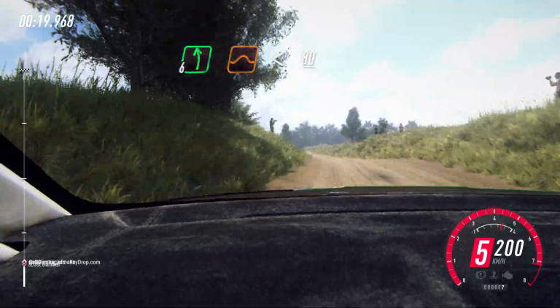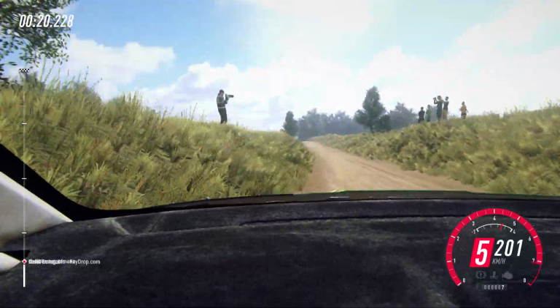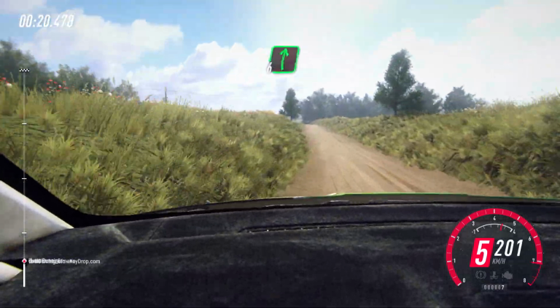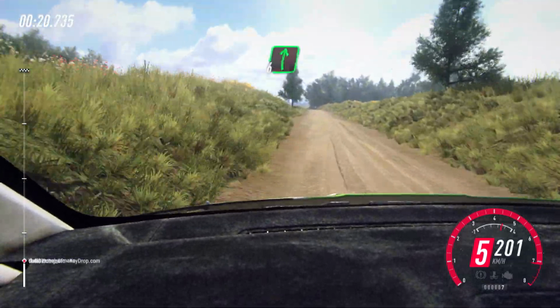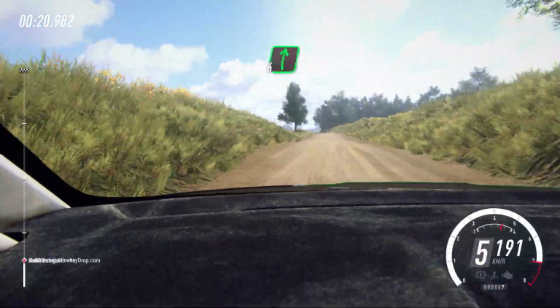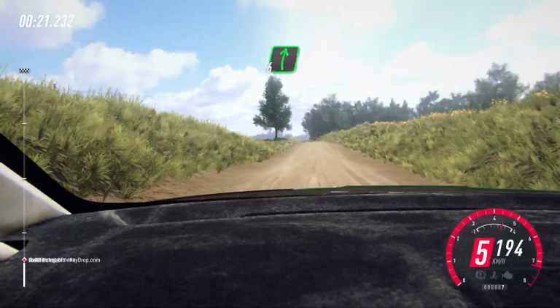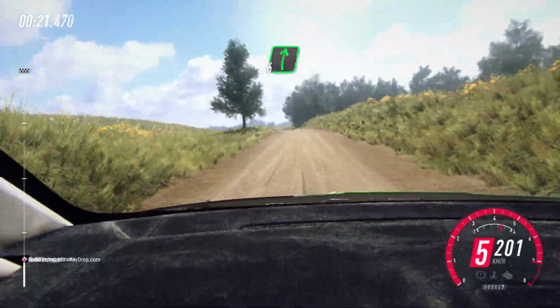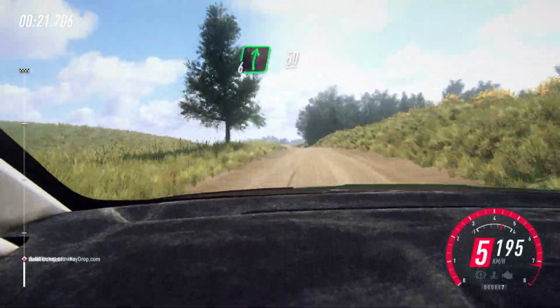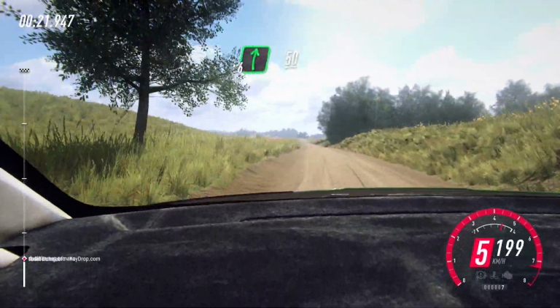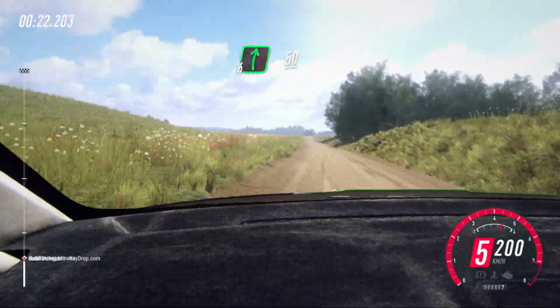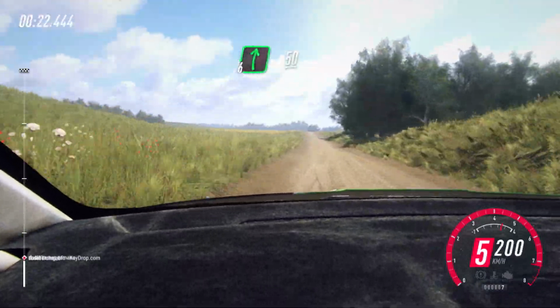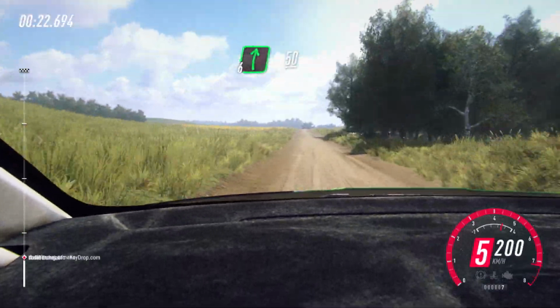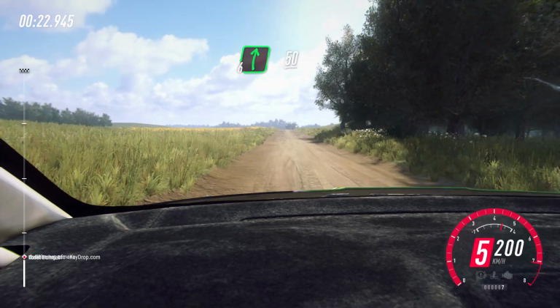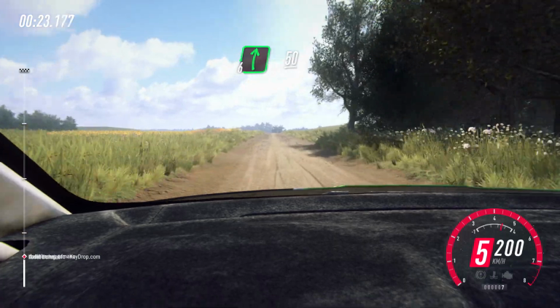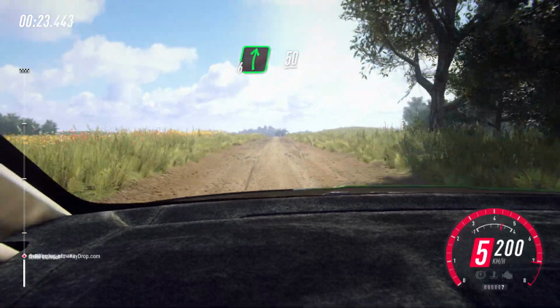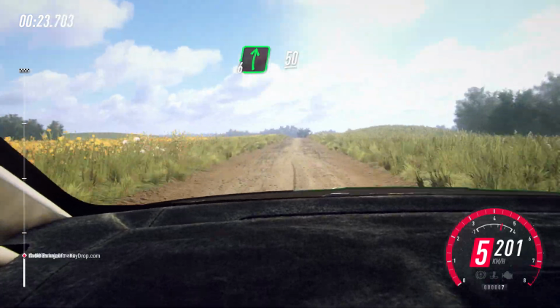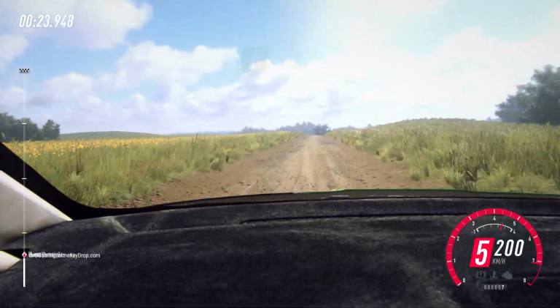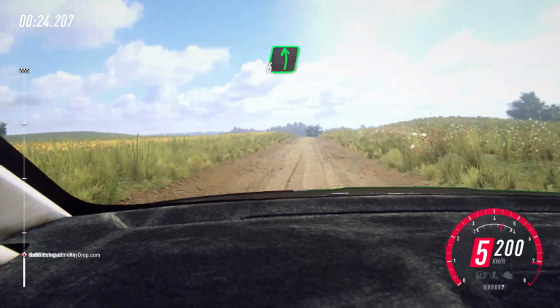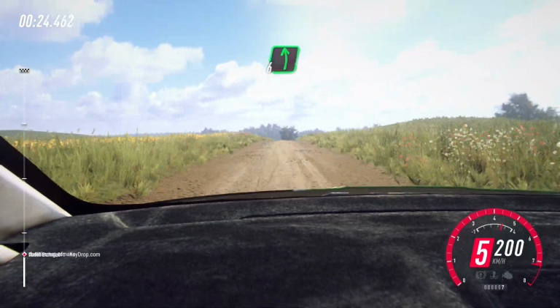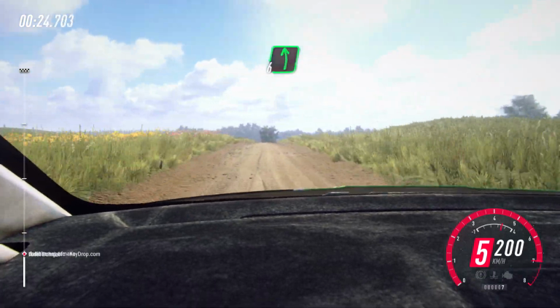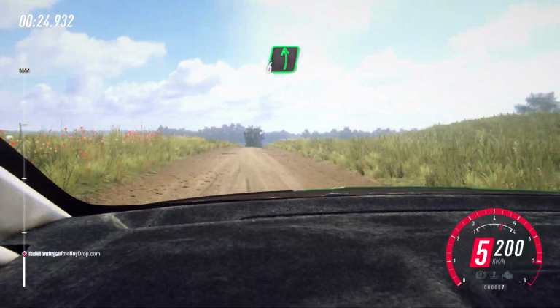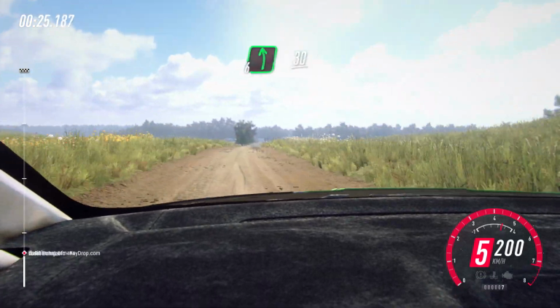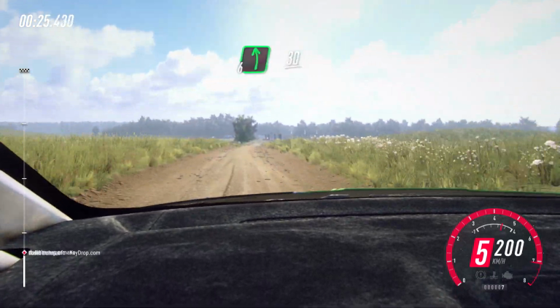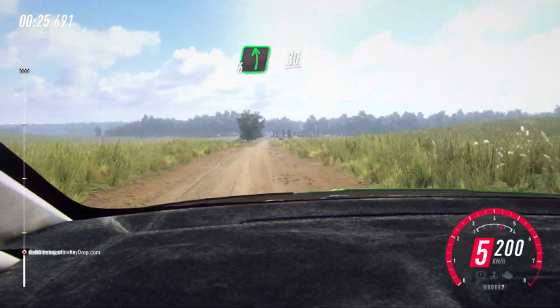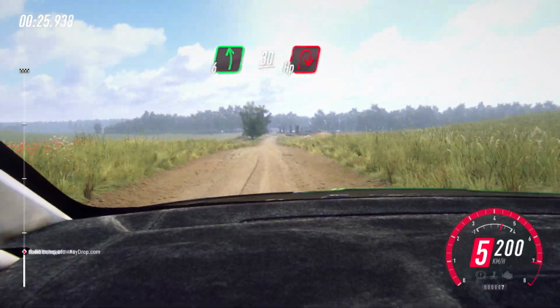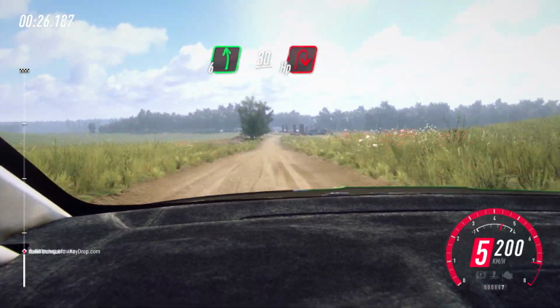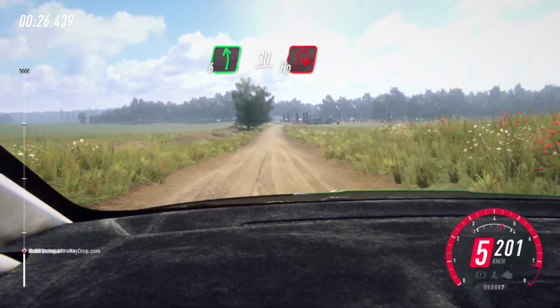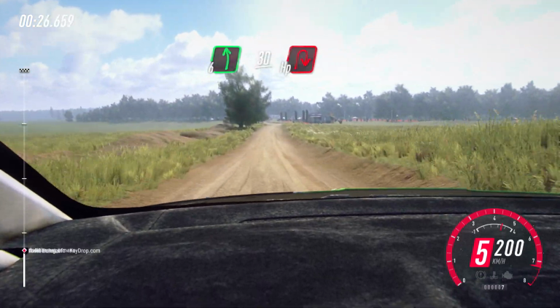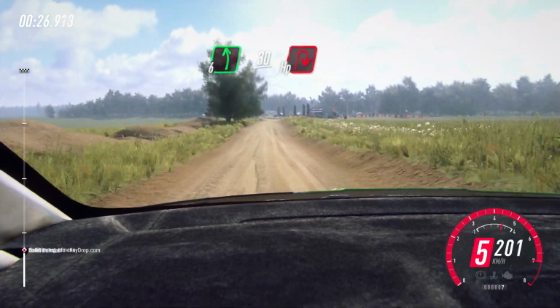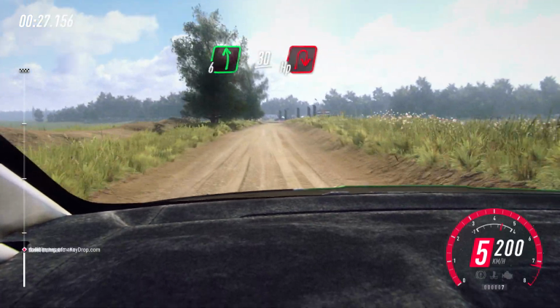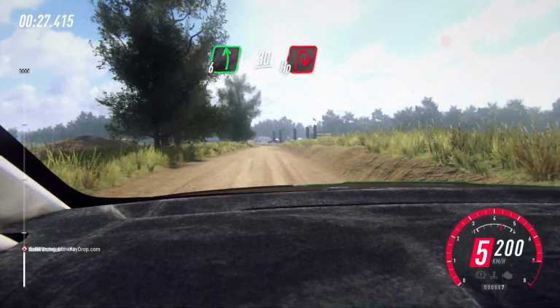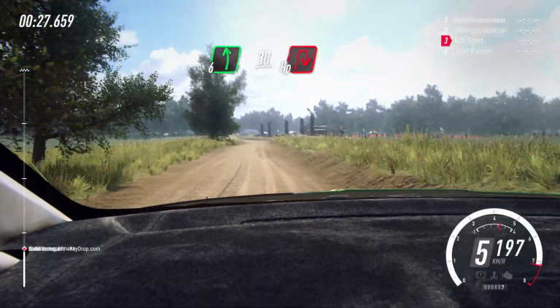6 right over crest, 50. Slow, 6 left, 30. Turn hairpin right around bales.